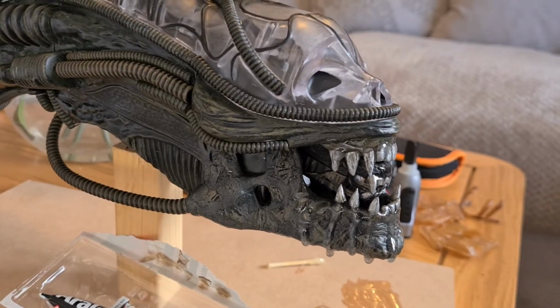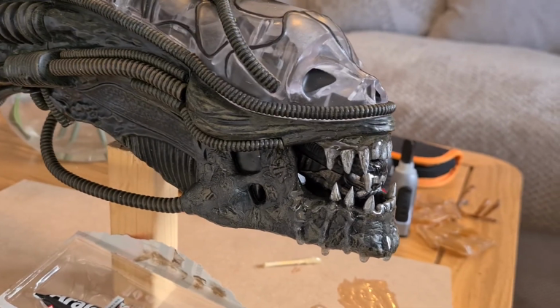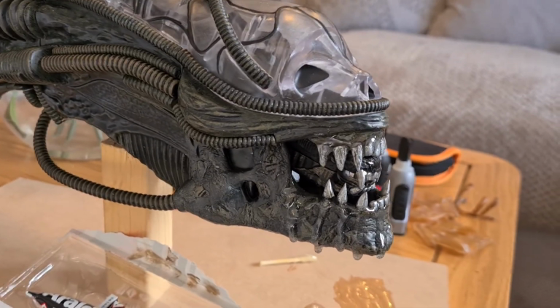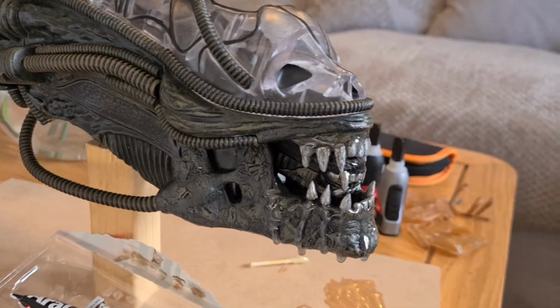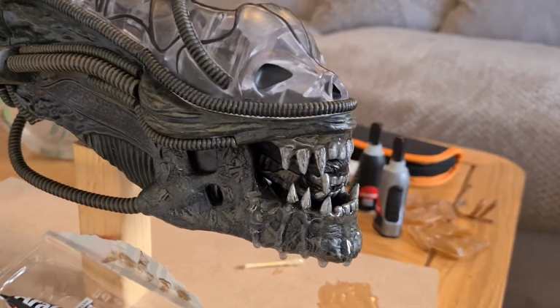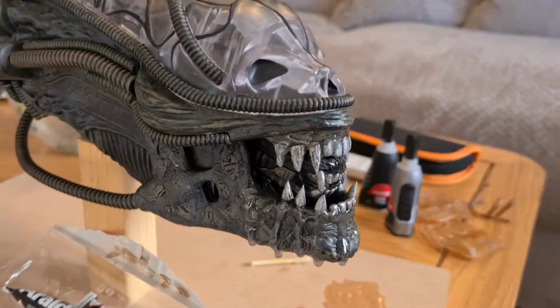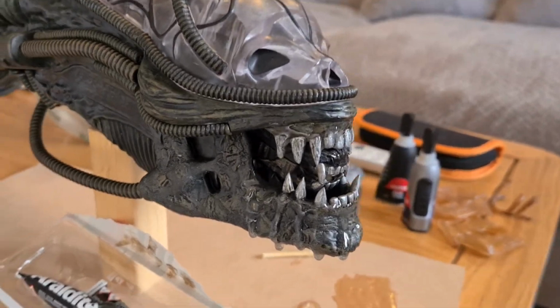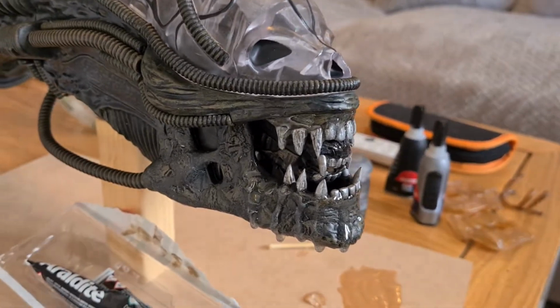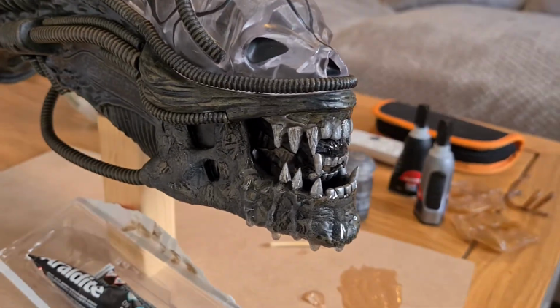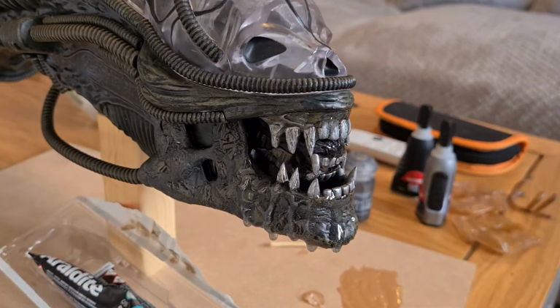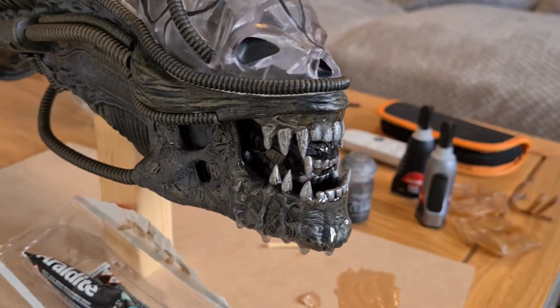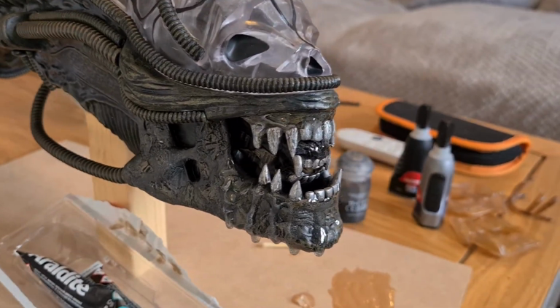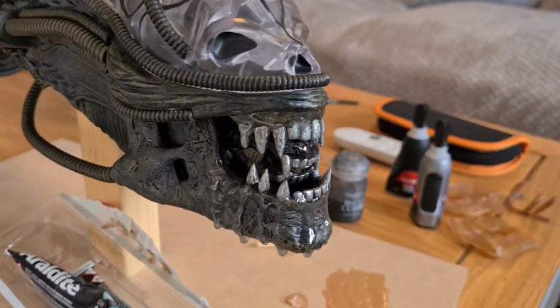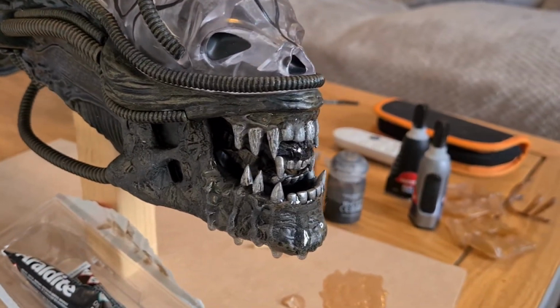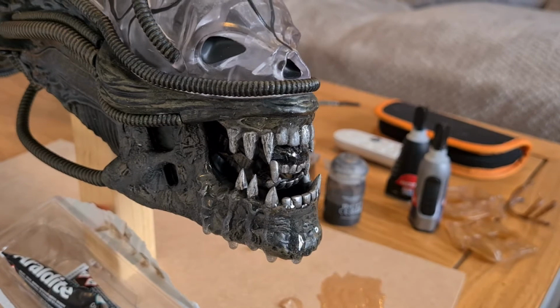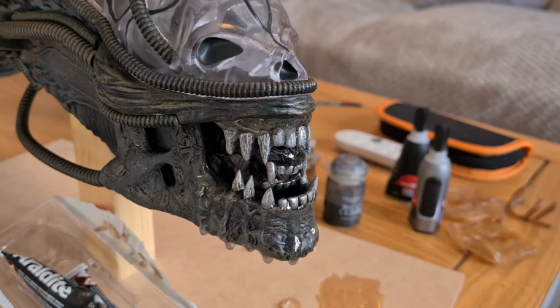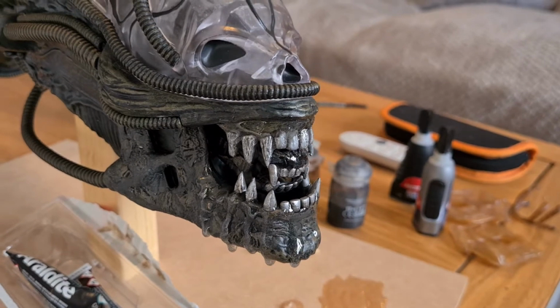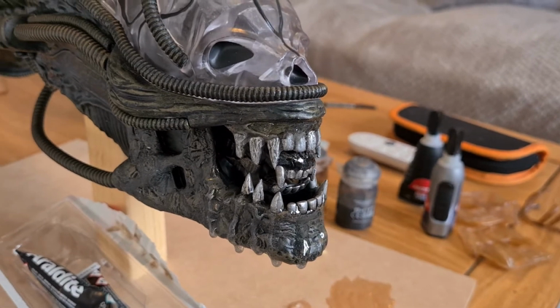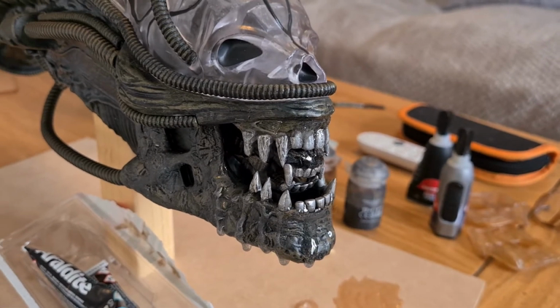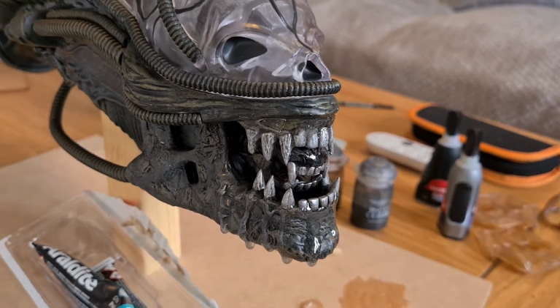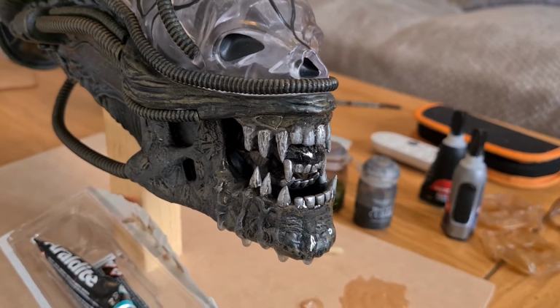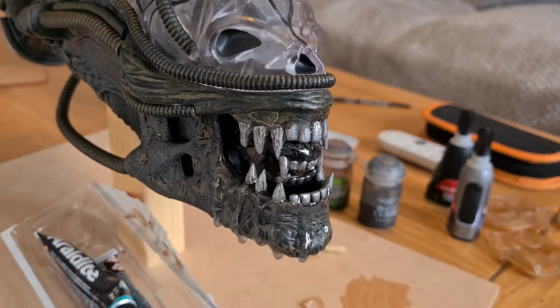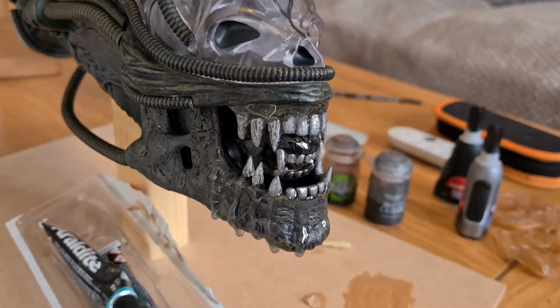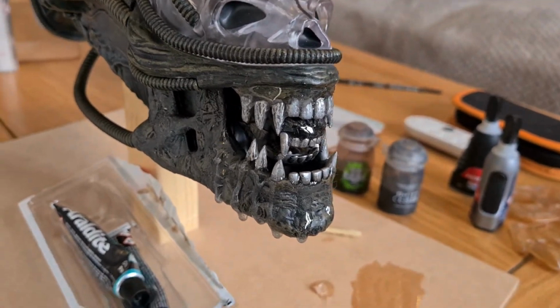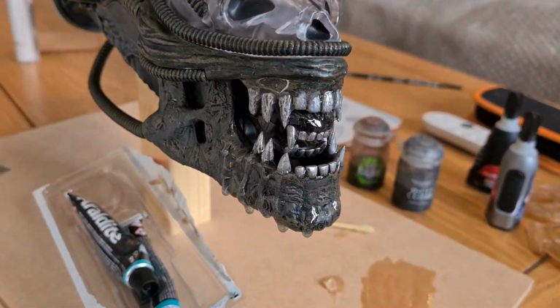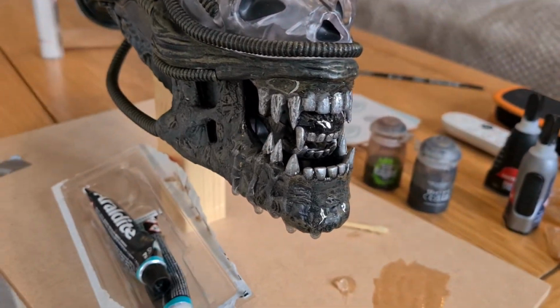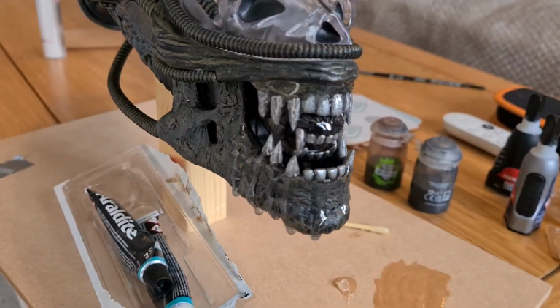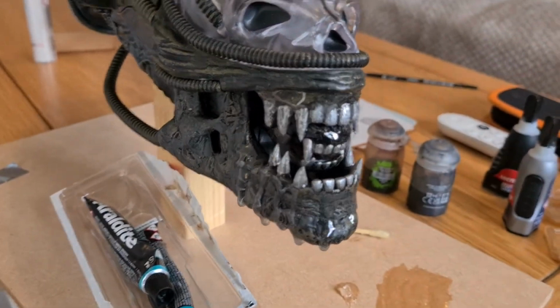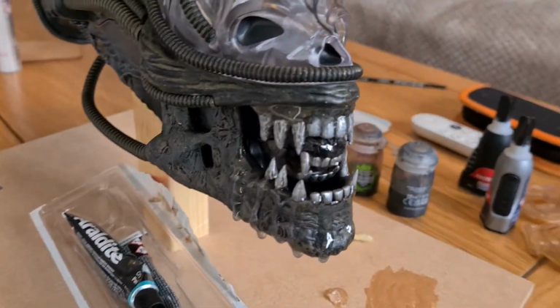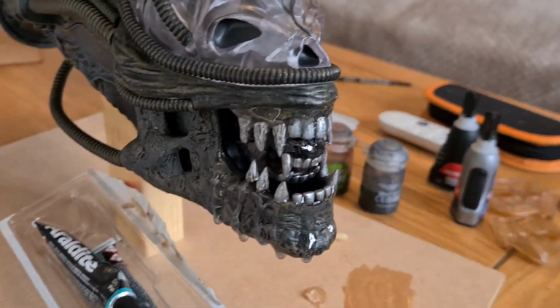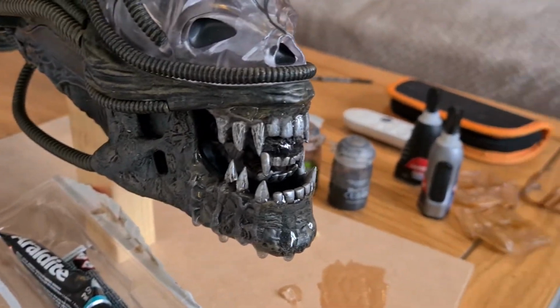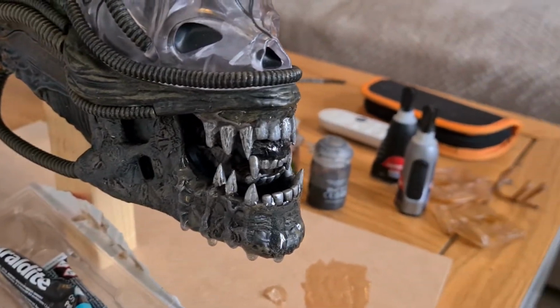For the teeth, I've started weathering them using Nuln Oil. Good old Nuln Oil — seems to be used for everything.